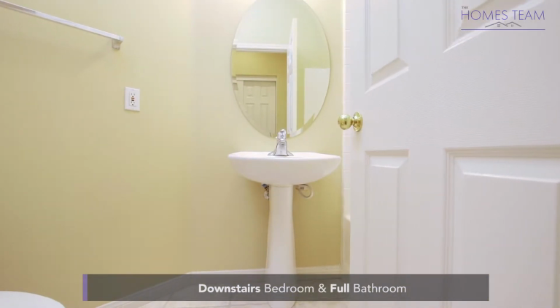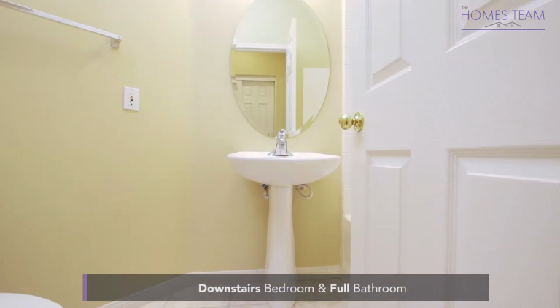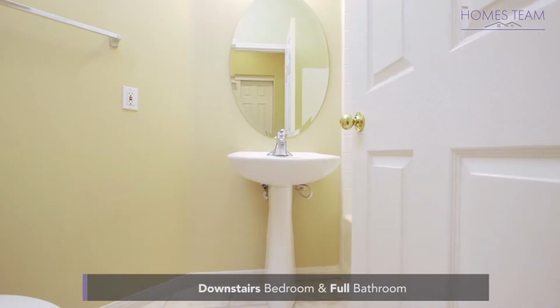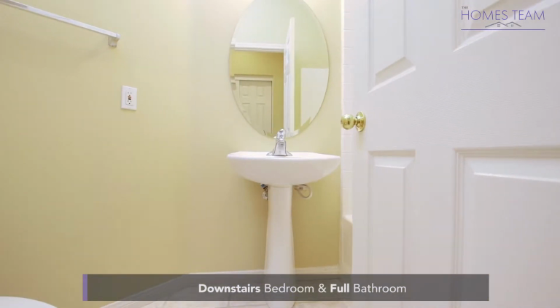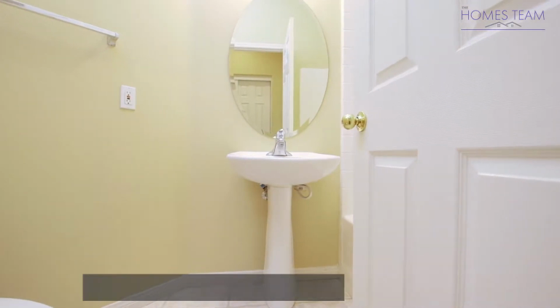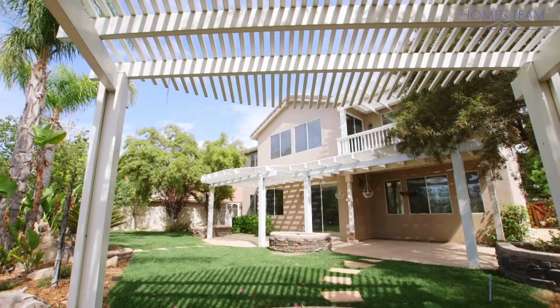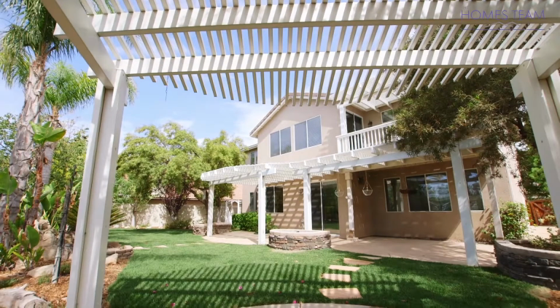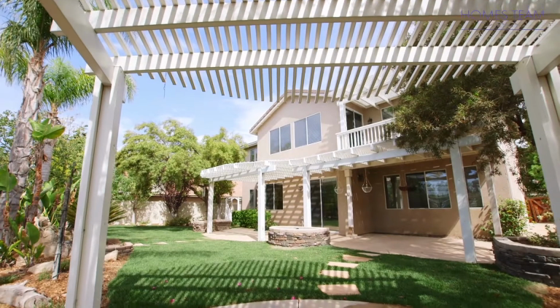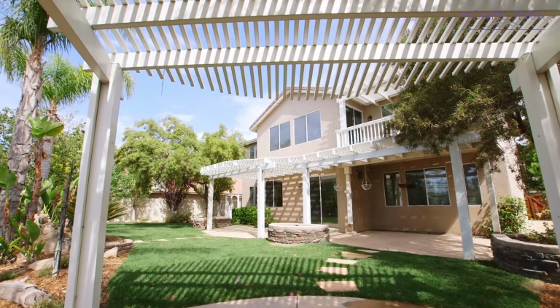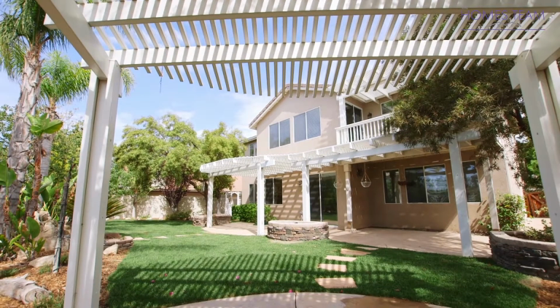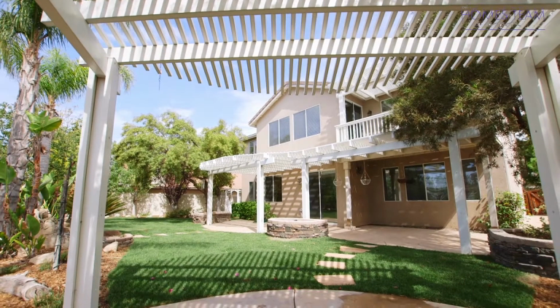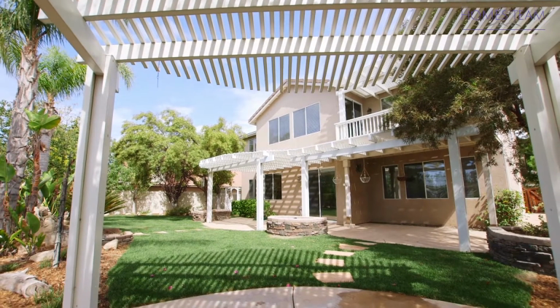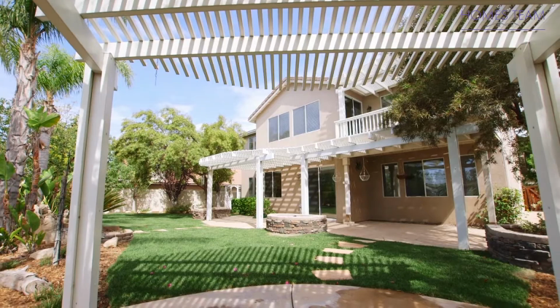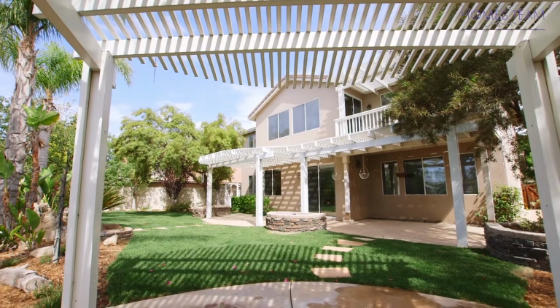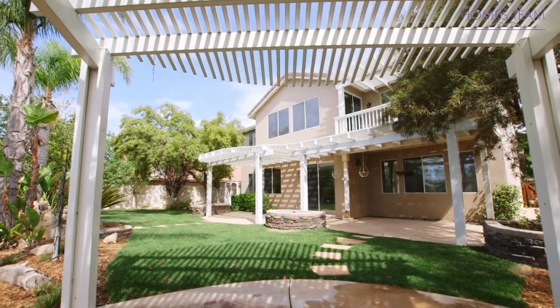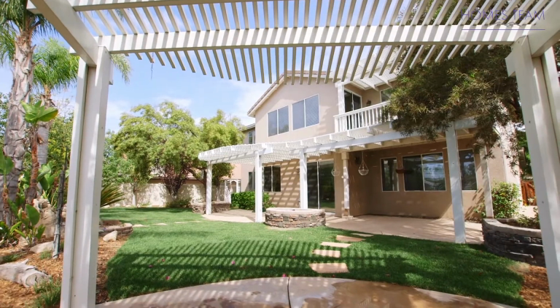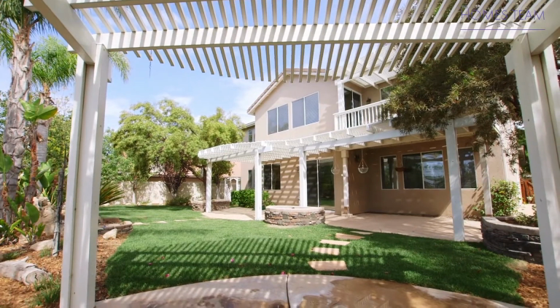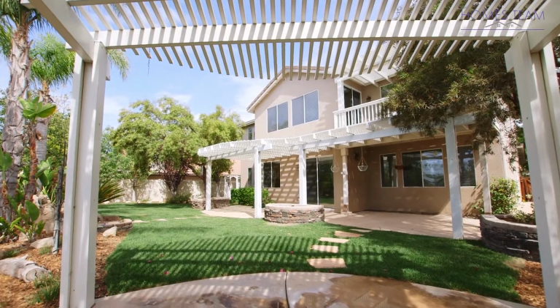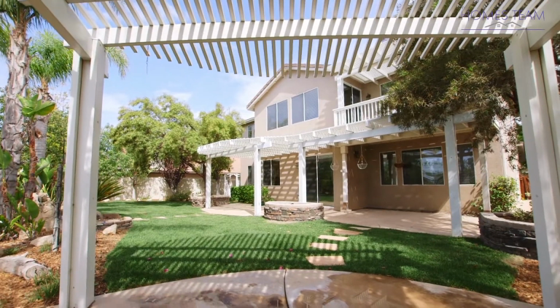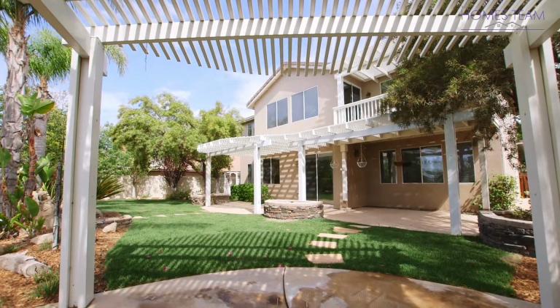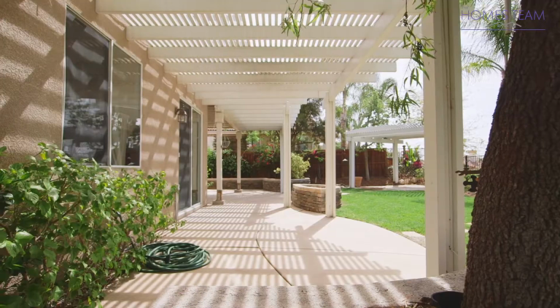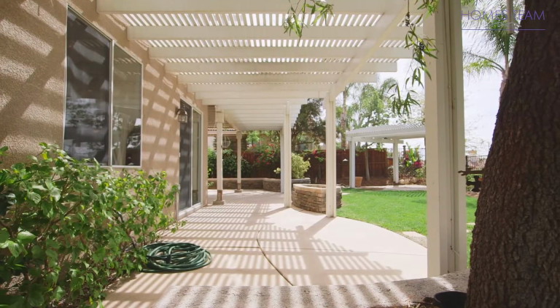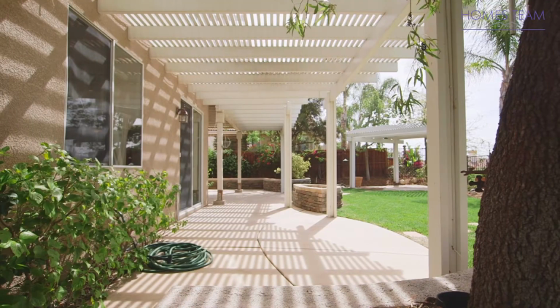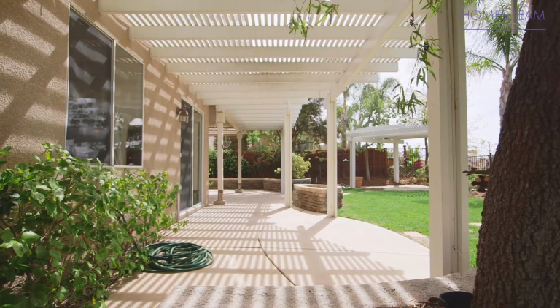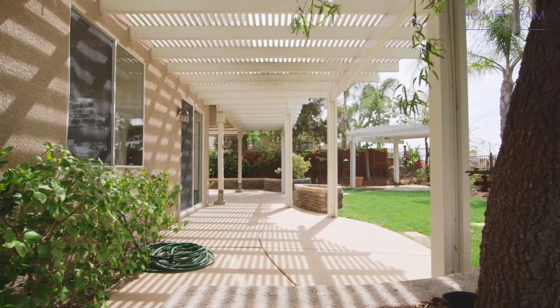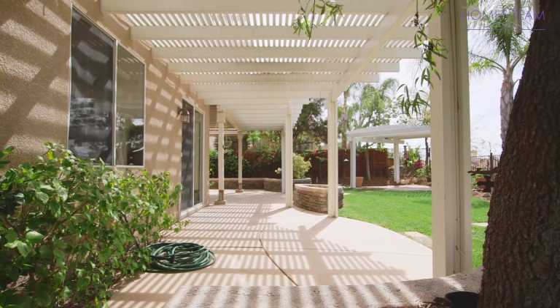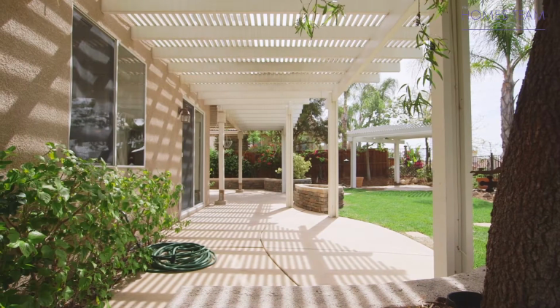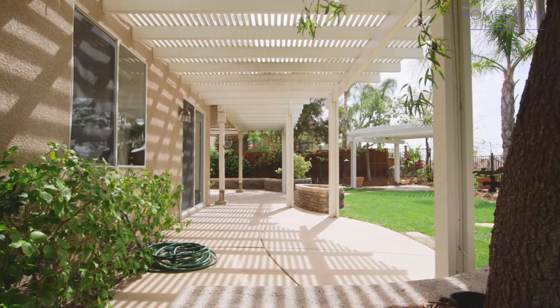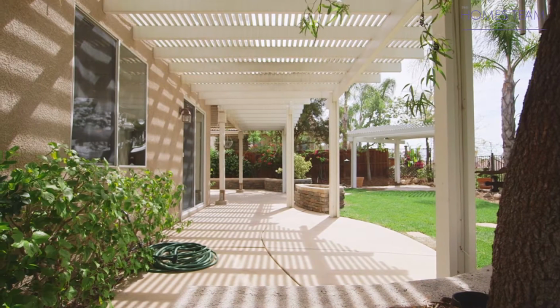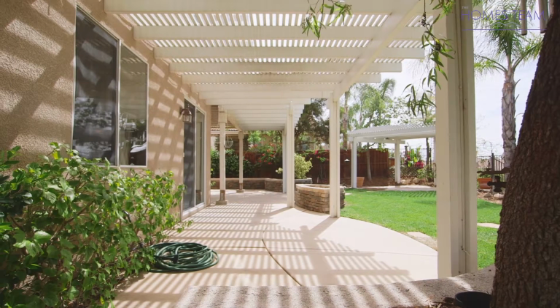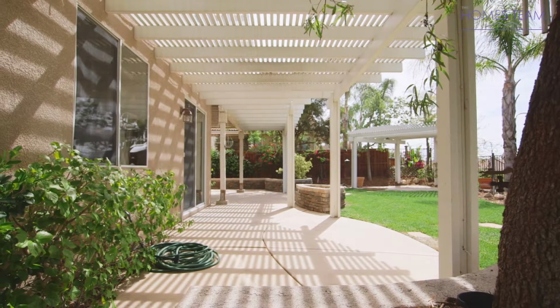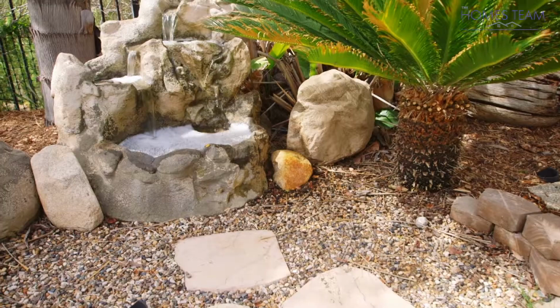Out back you will find a private yard with mature landscaping, a patio cover, a gazebo, grass, and a custom rock fountain.